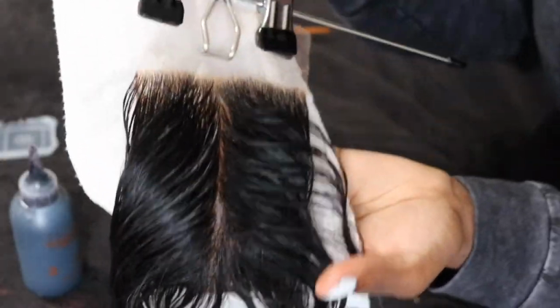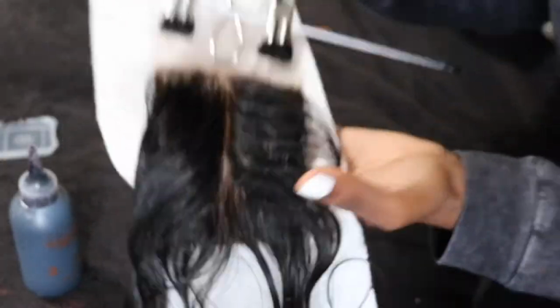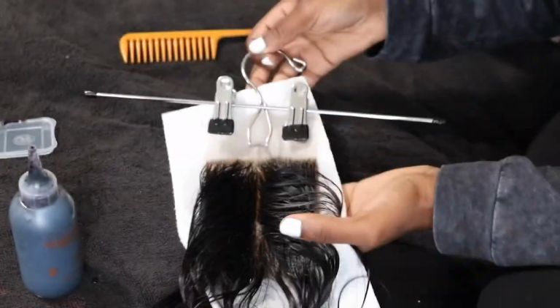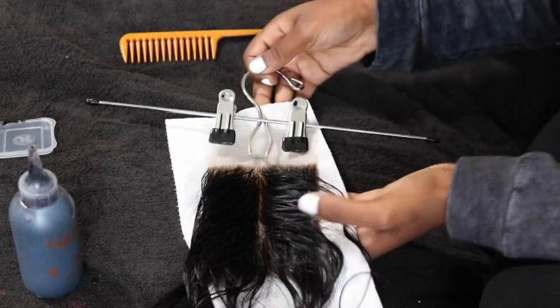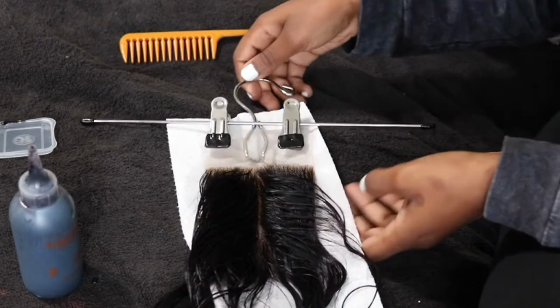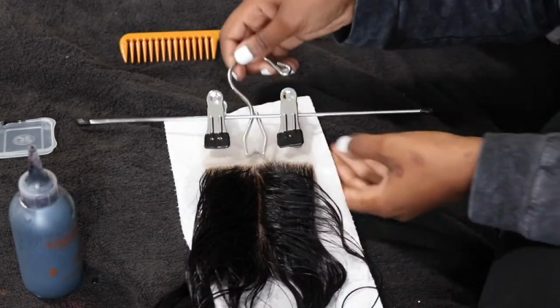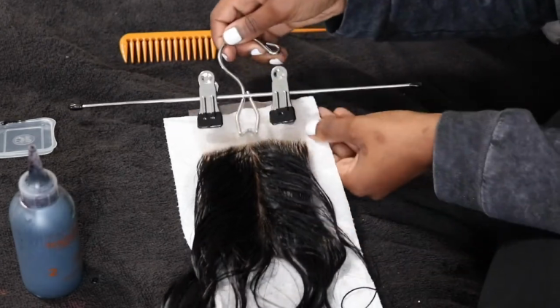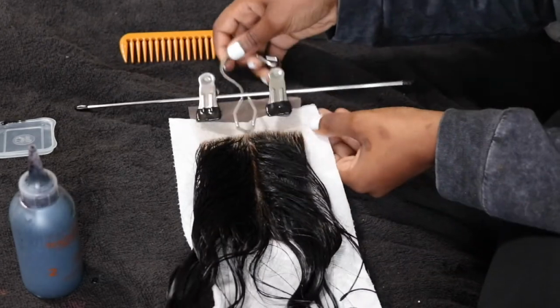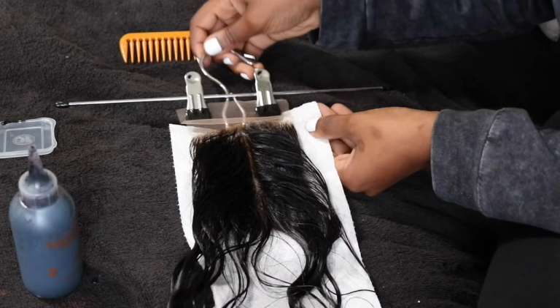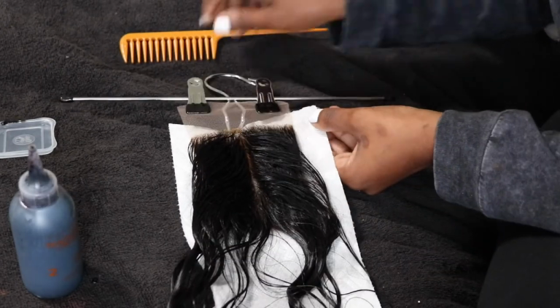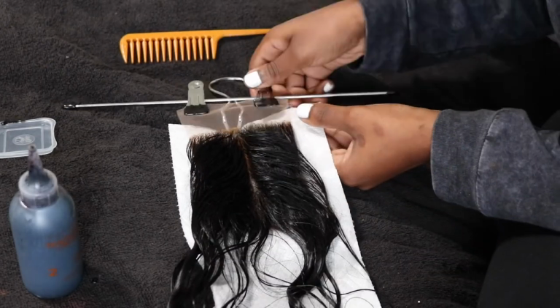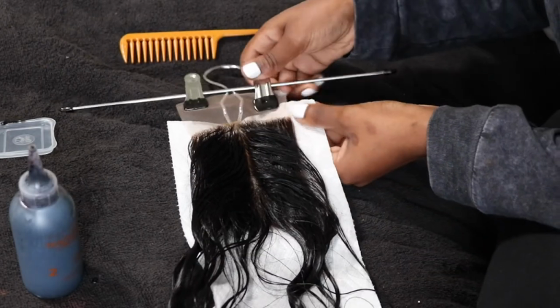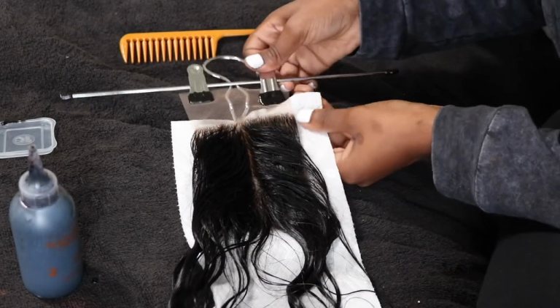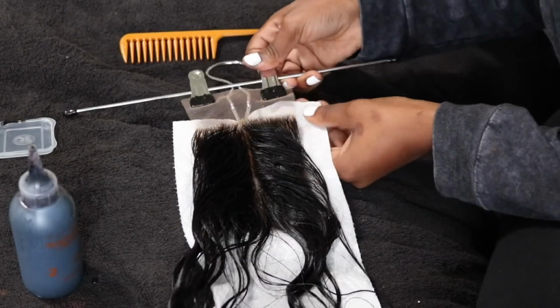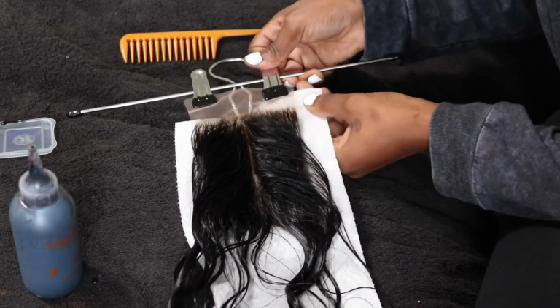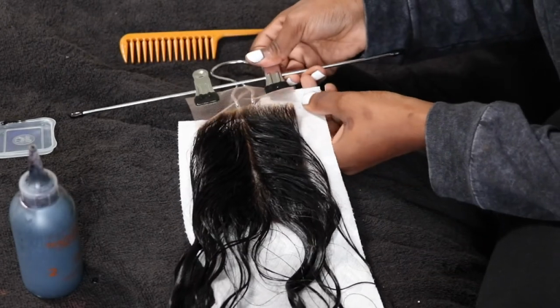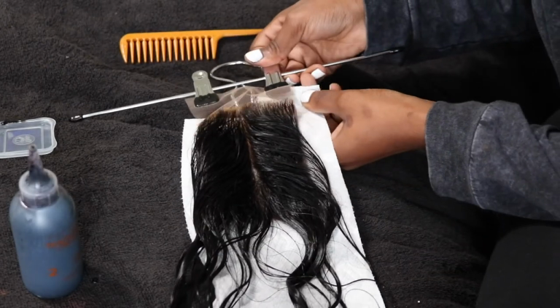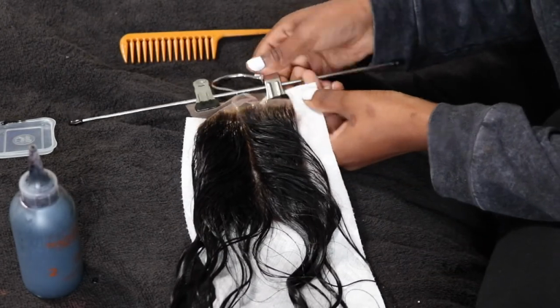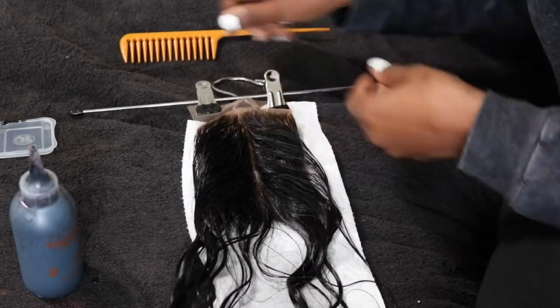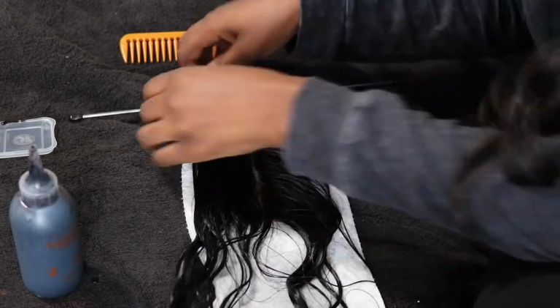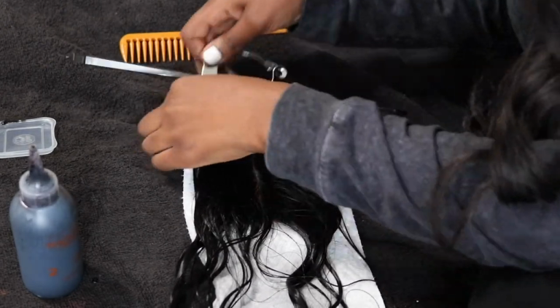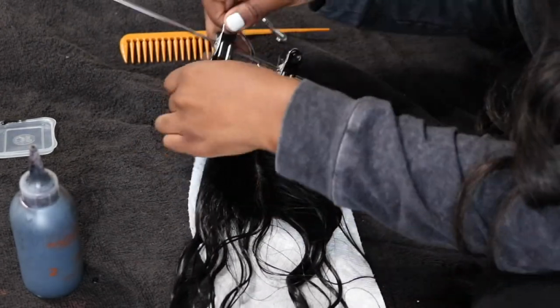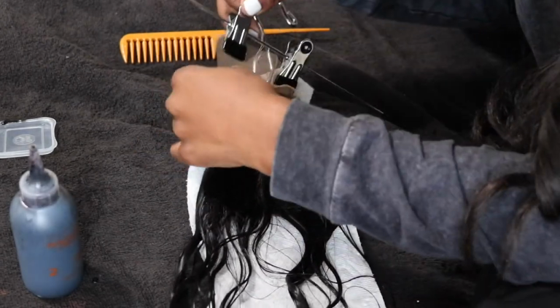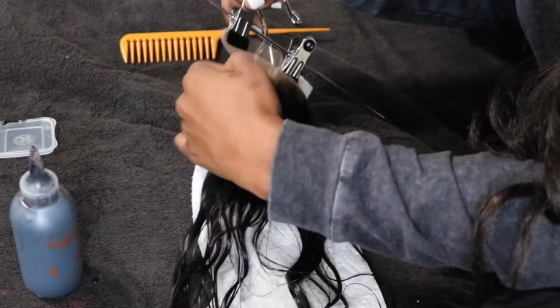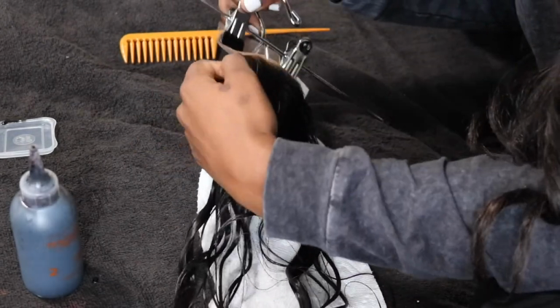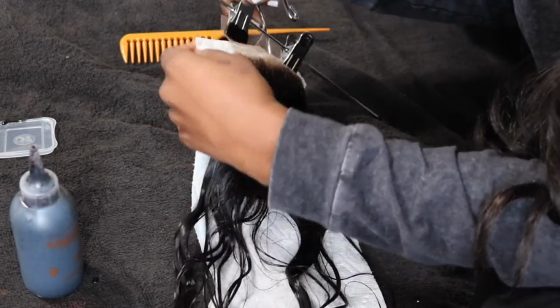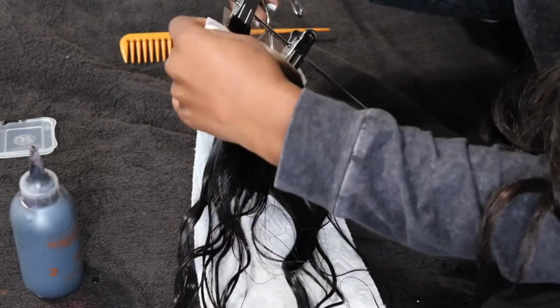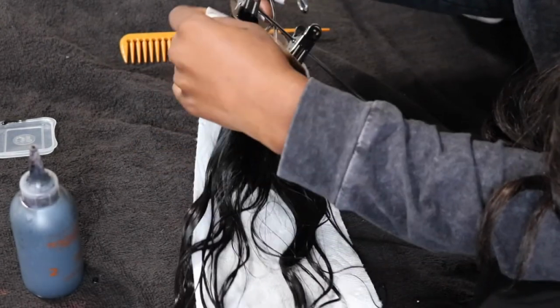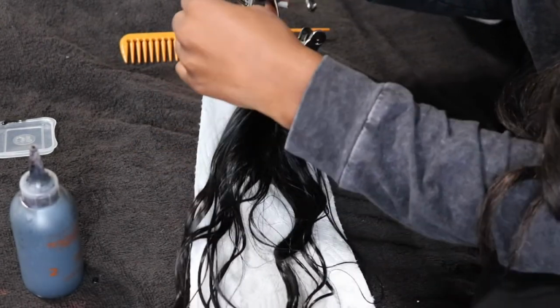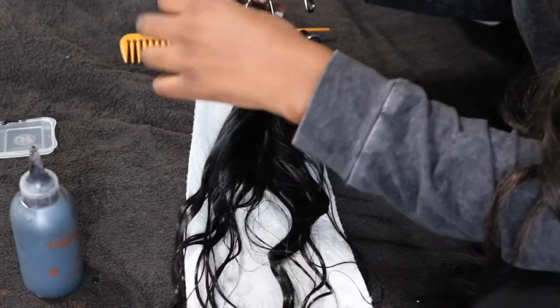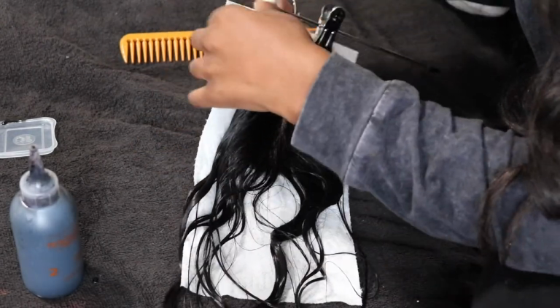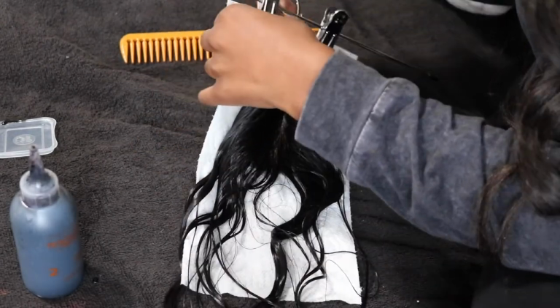See you in the next video where I will be installing the closure and making the wig.